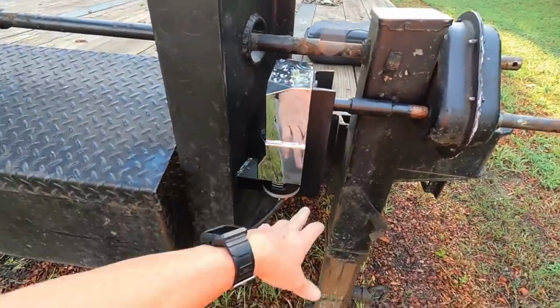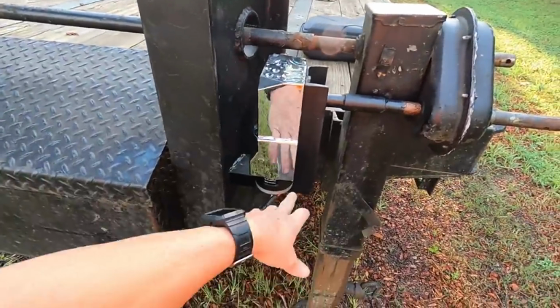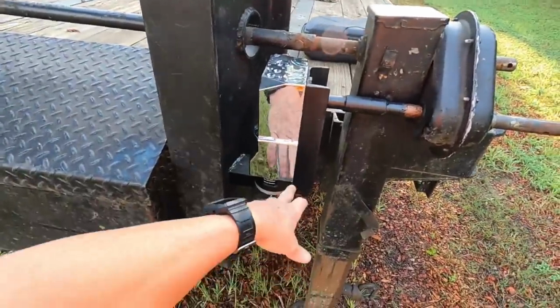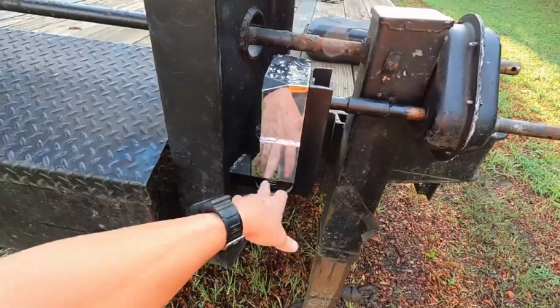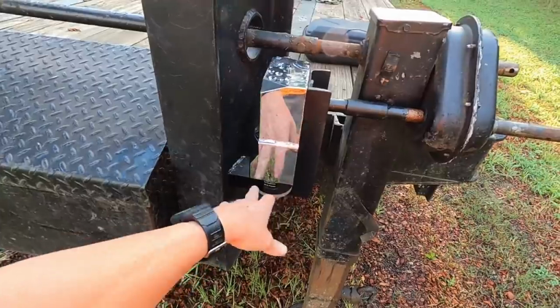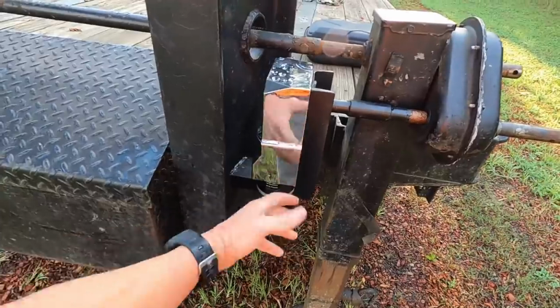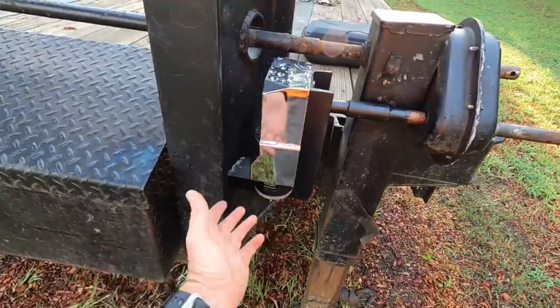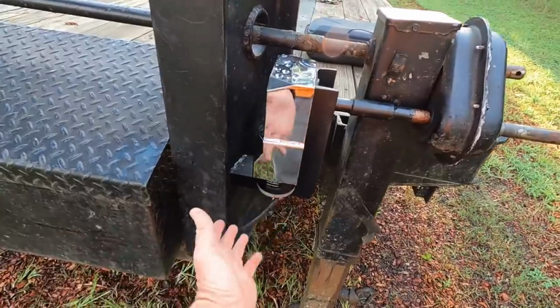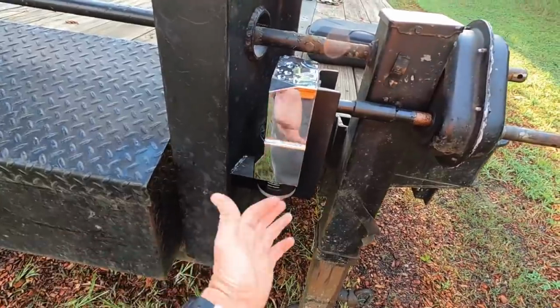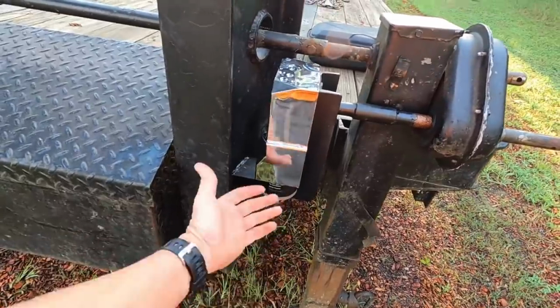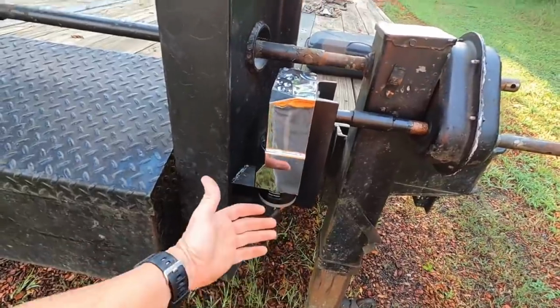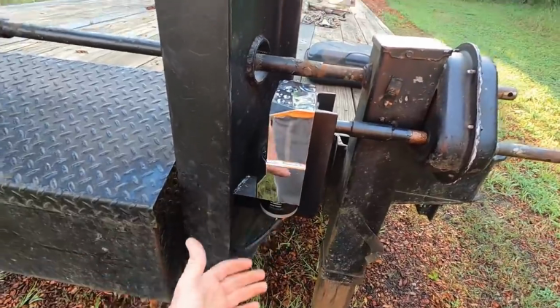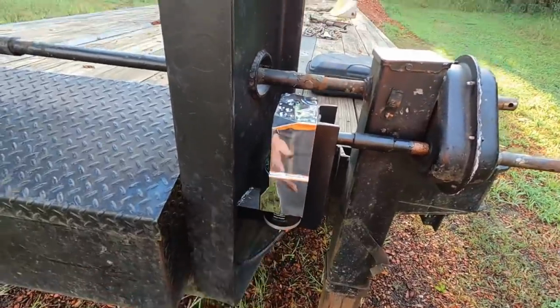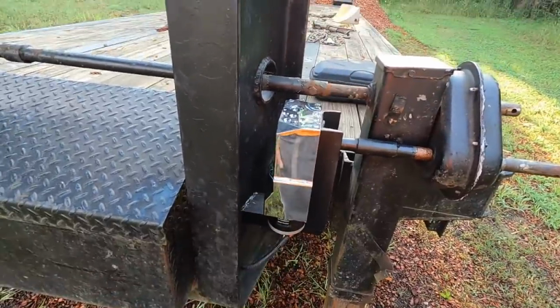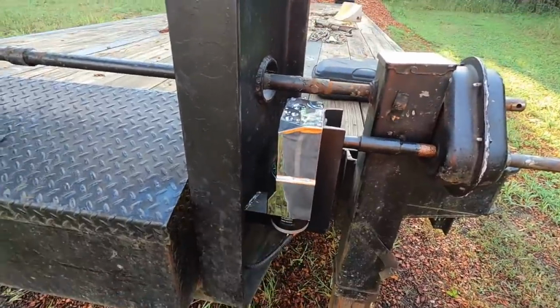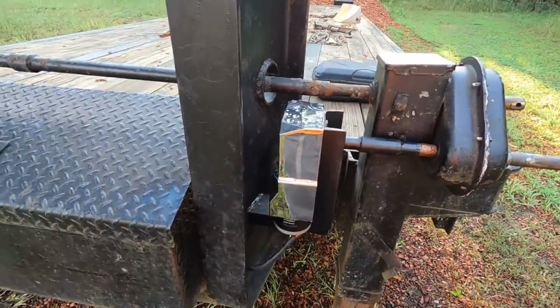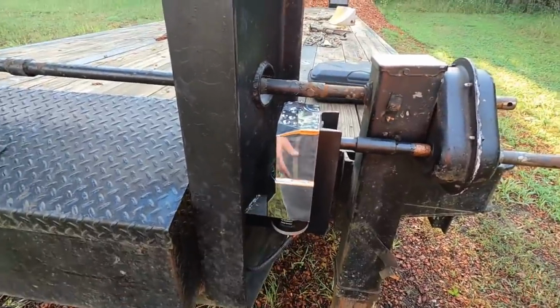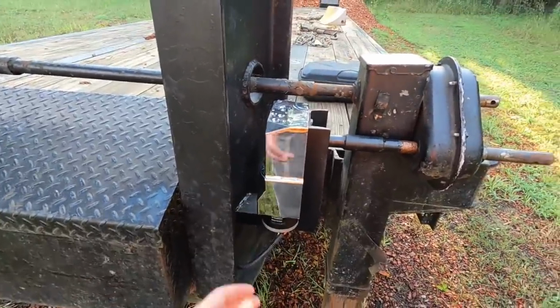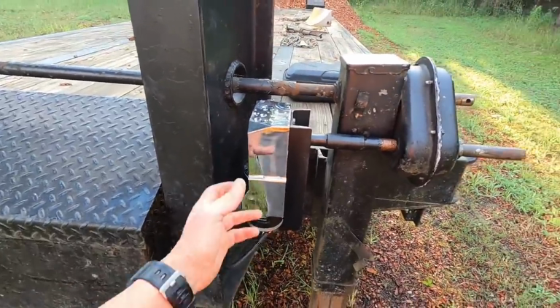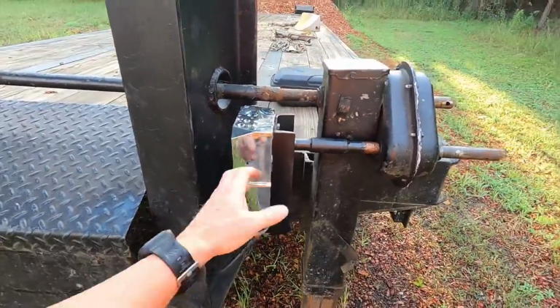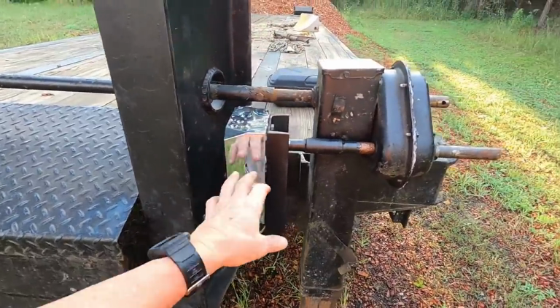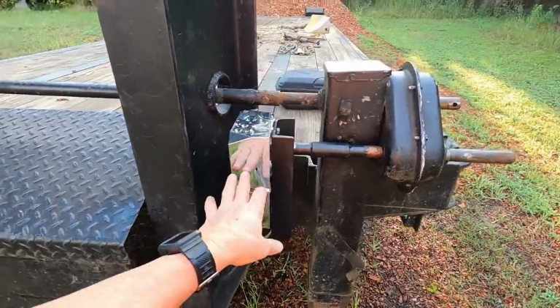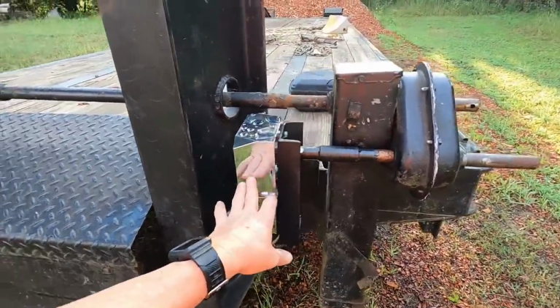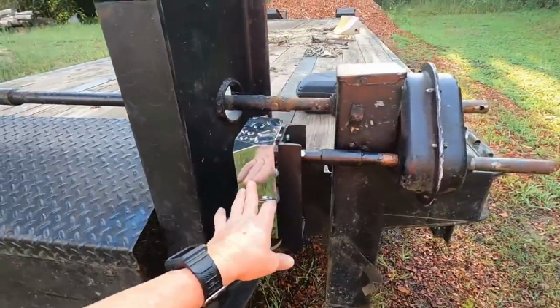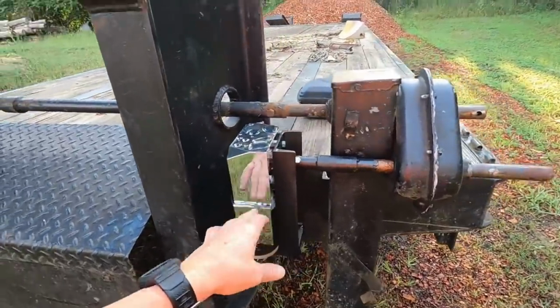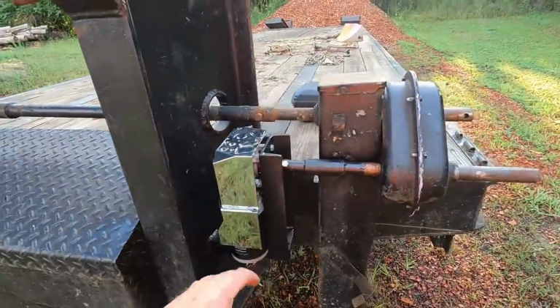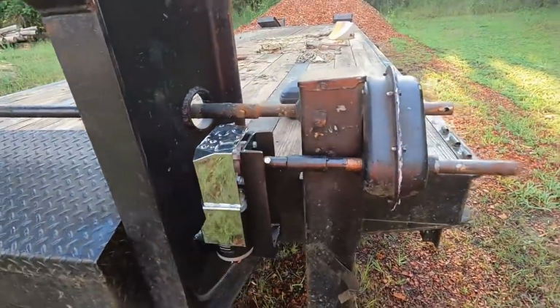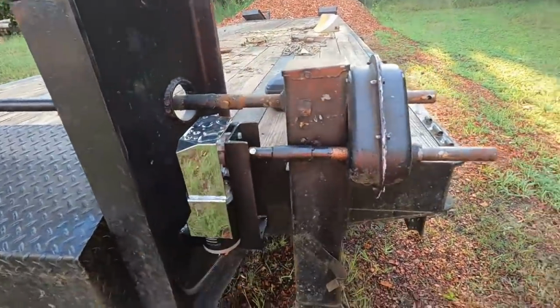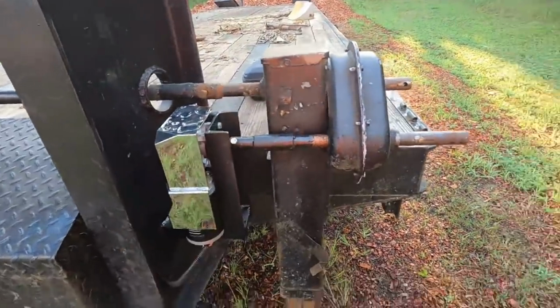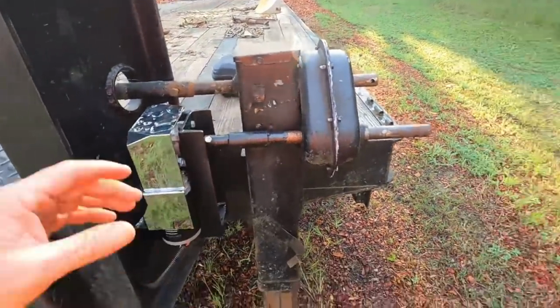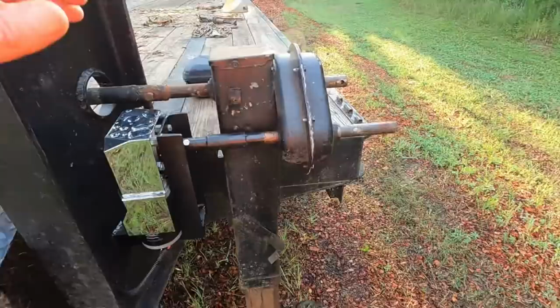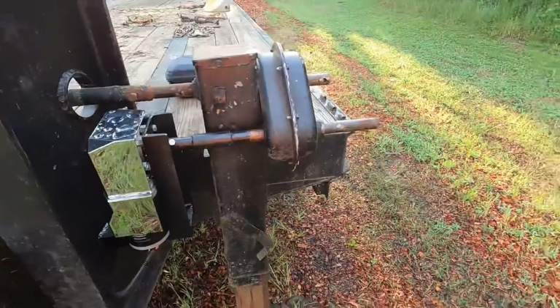I trimmed the cover off a little bit where I could get it around right there to get it on the motor.